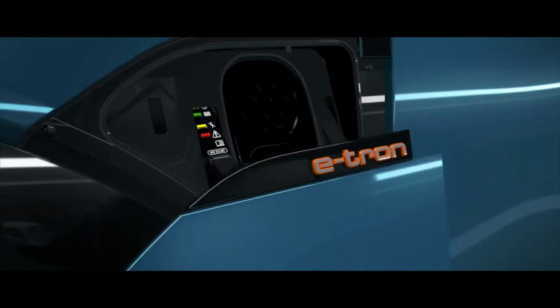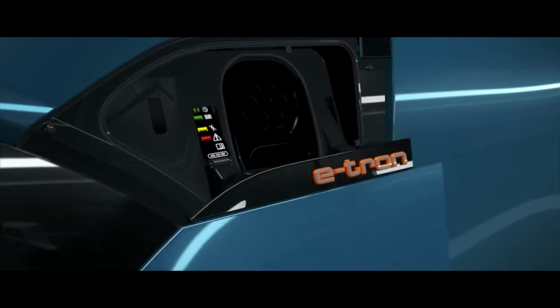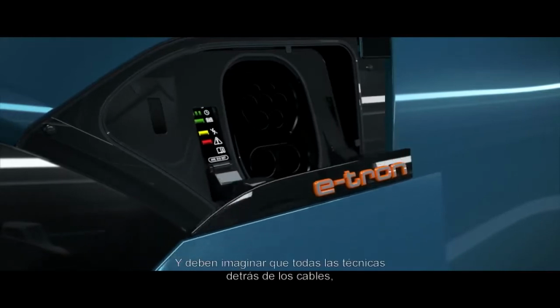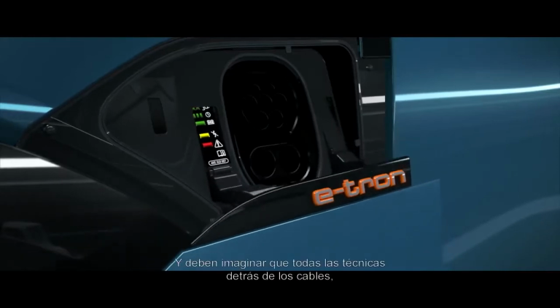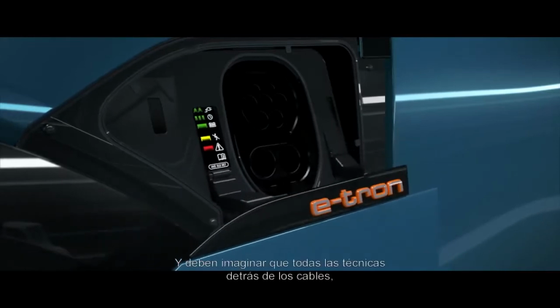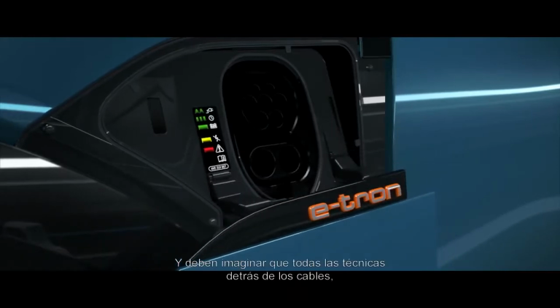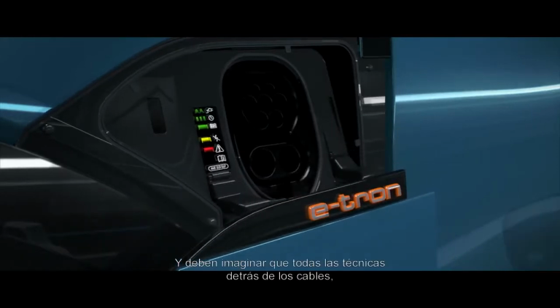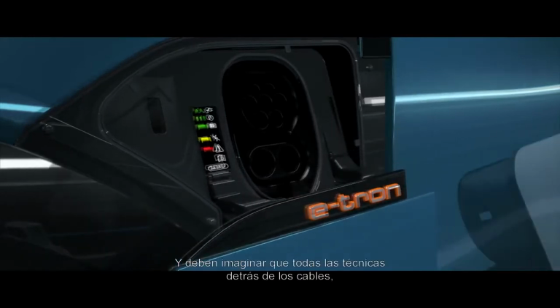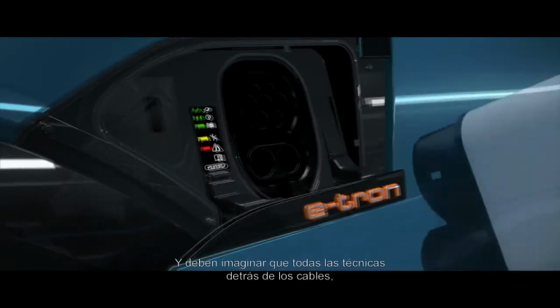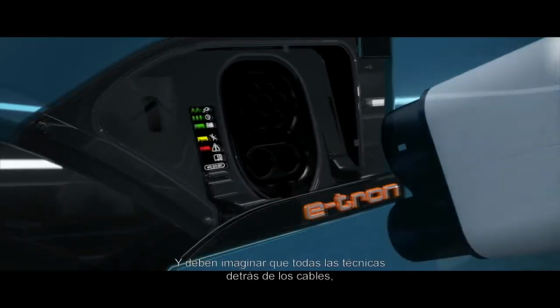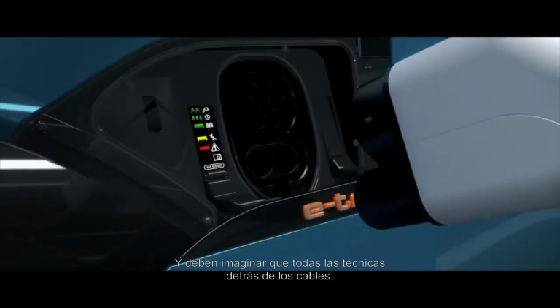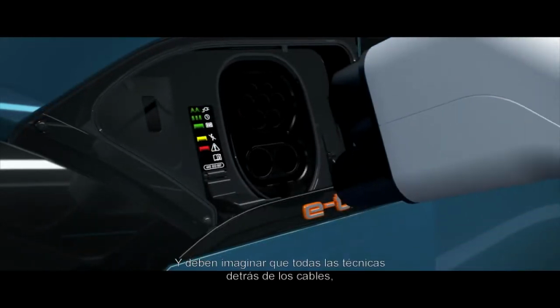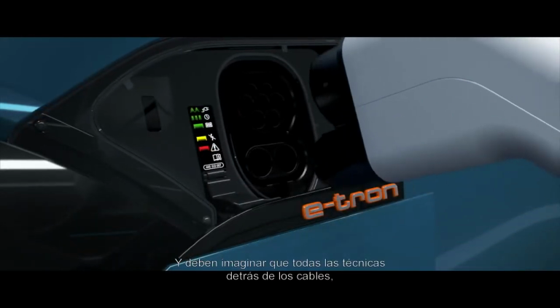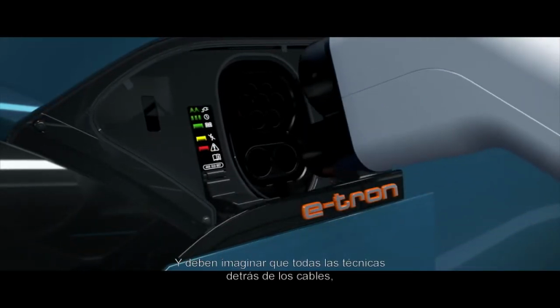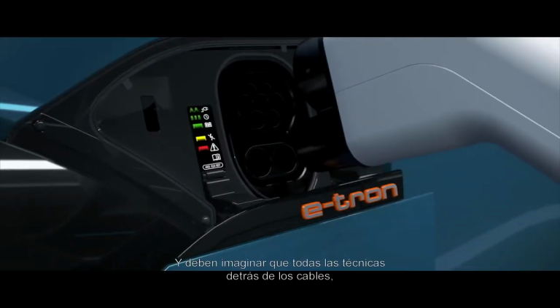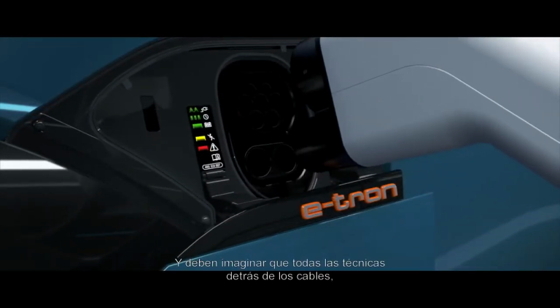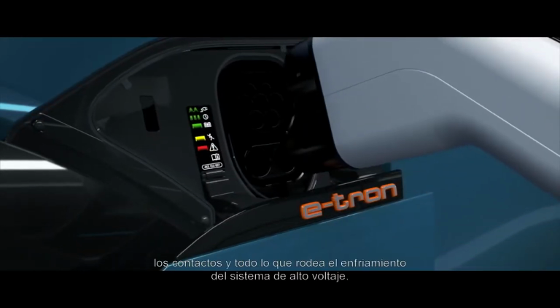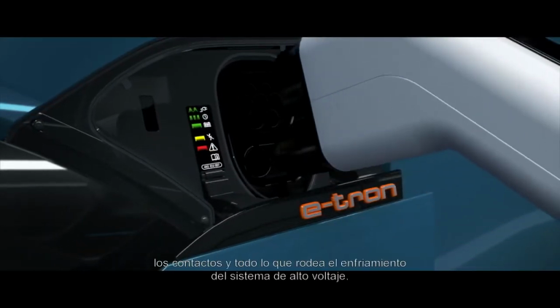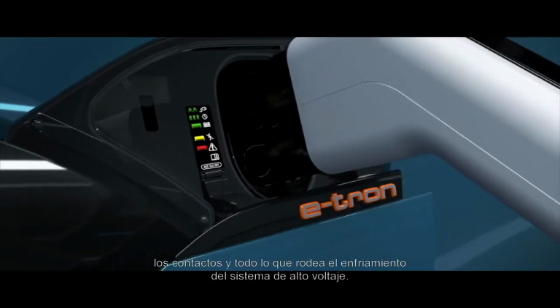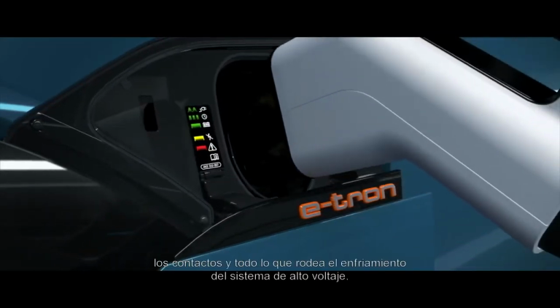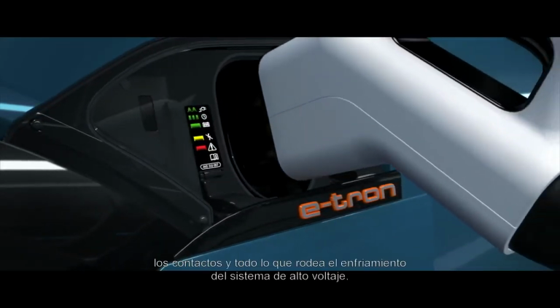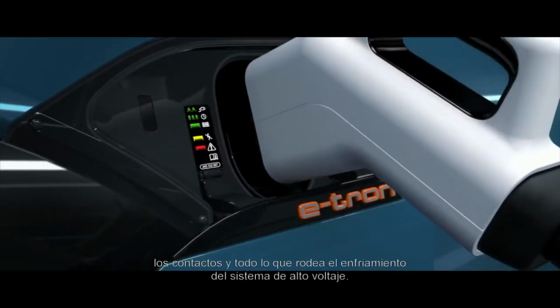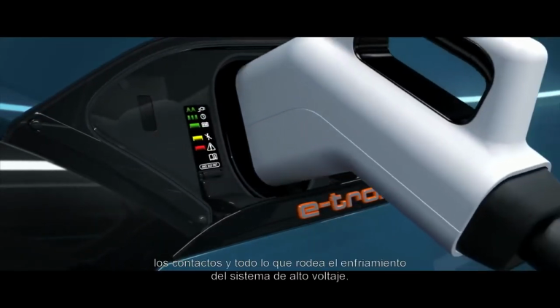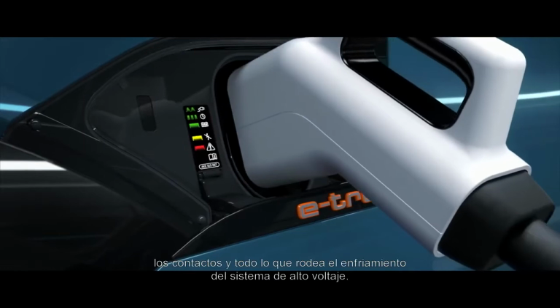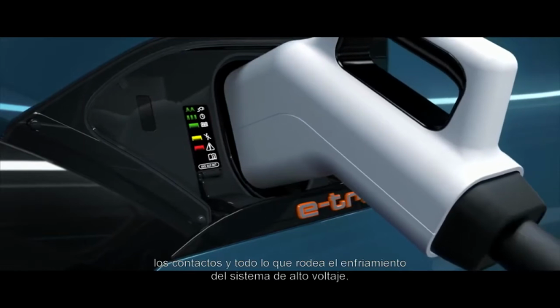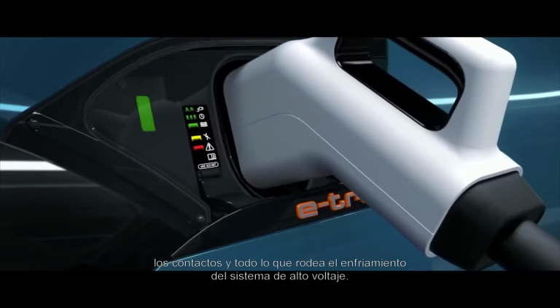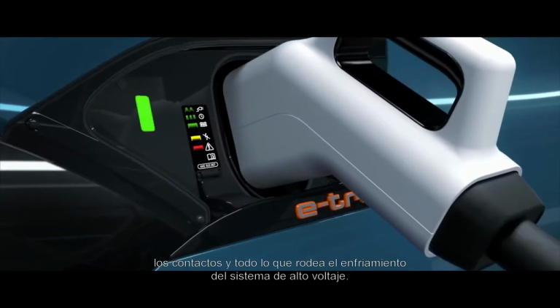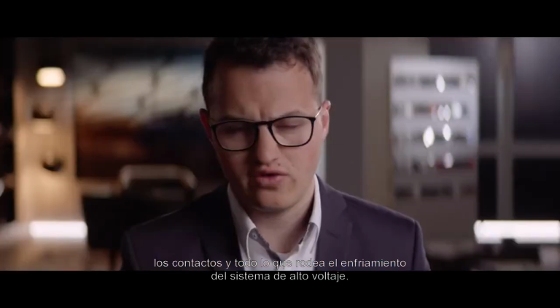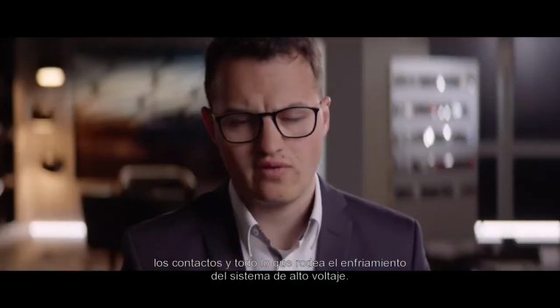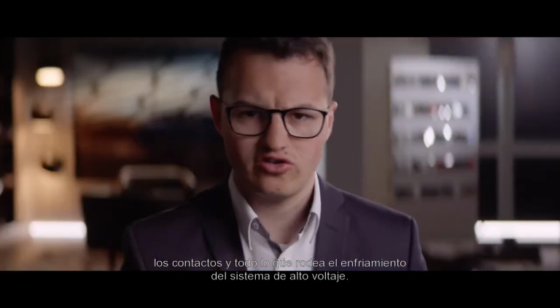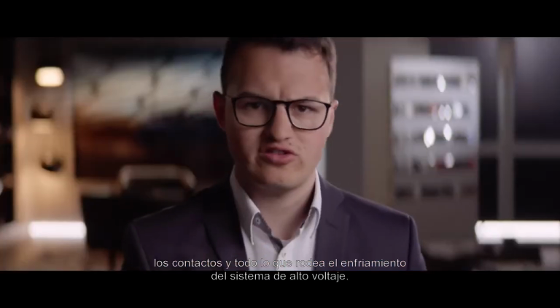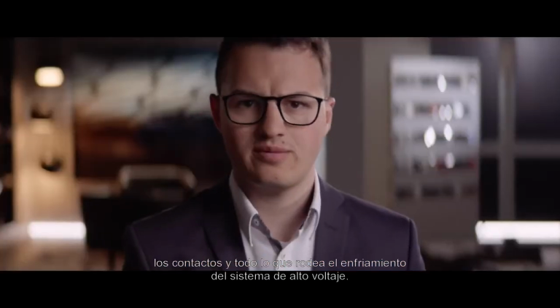You have to imagine the cool techniques behind the cables, the contacts, and all the stuff around the cooling of the high voltage system.